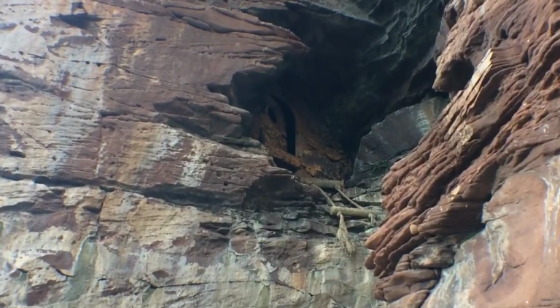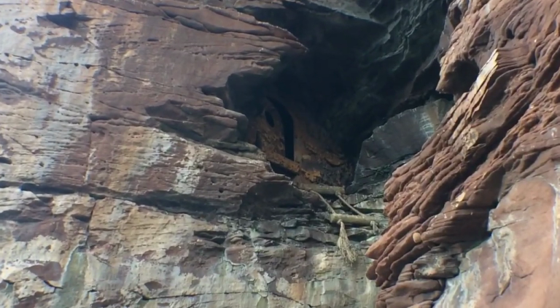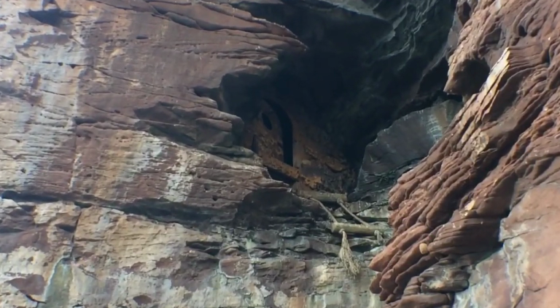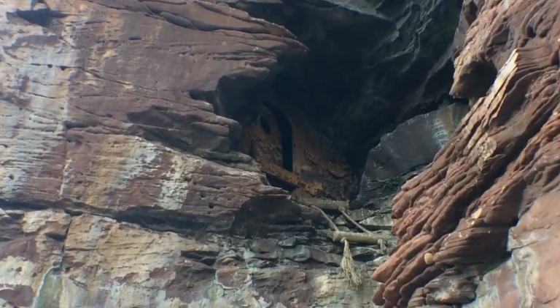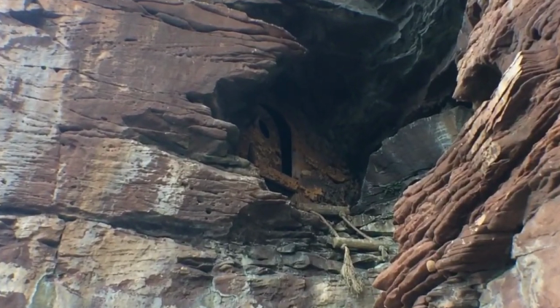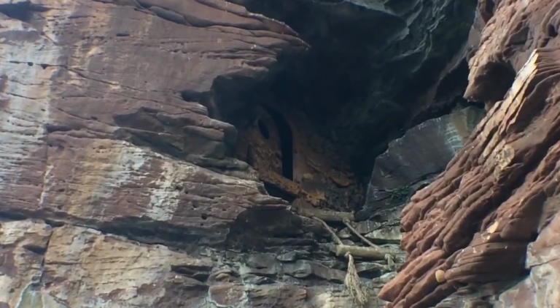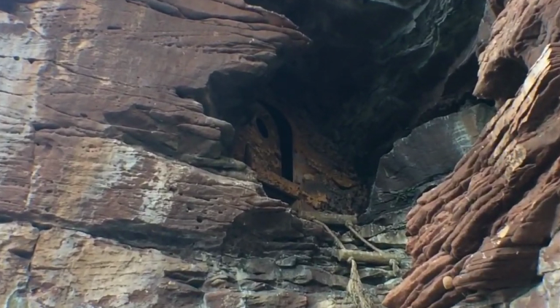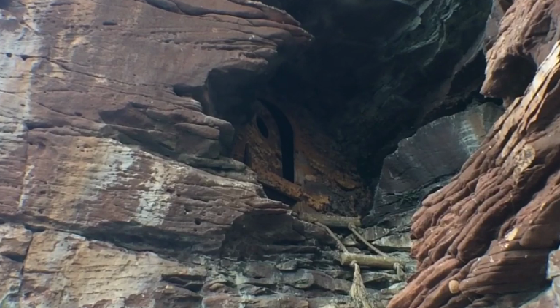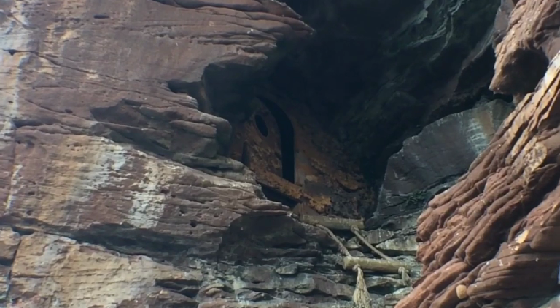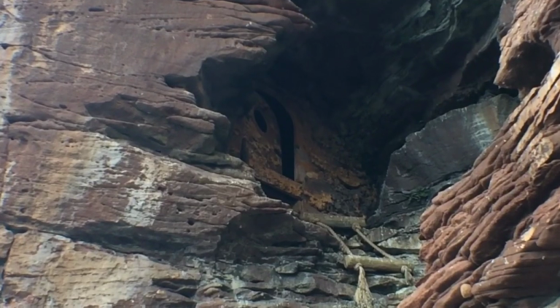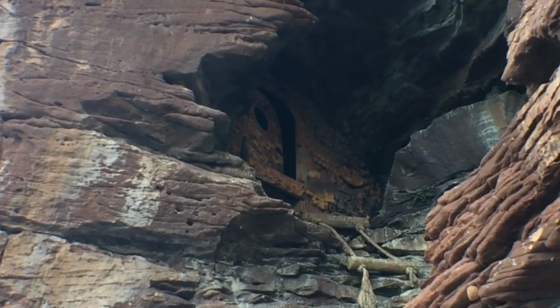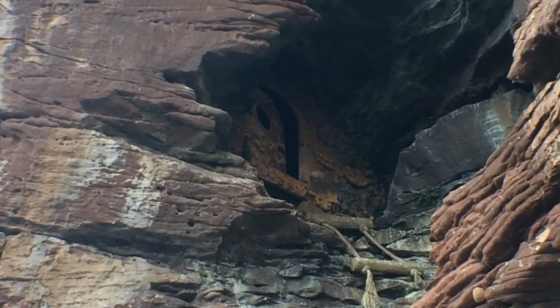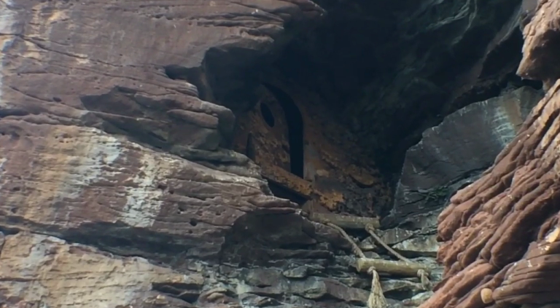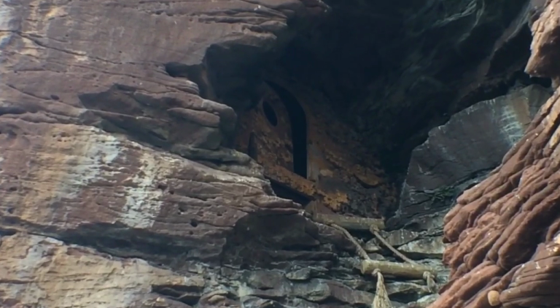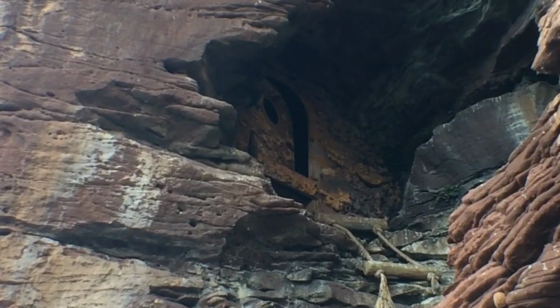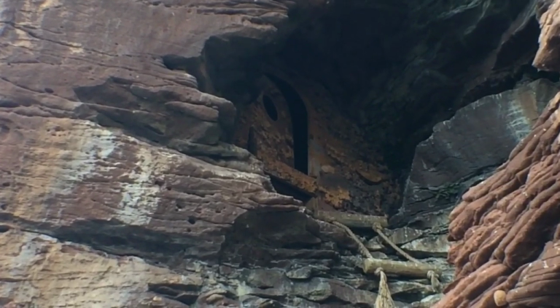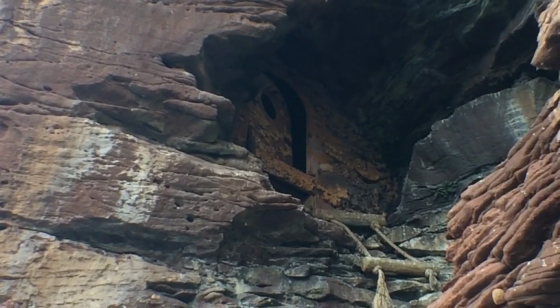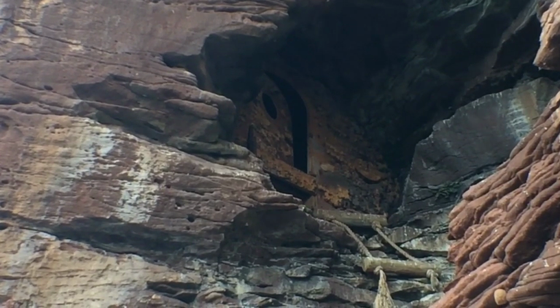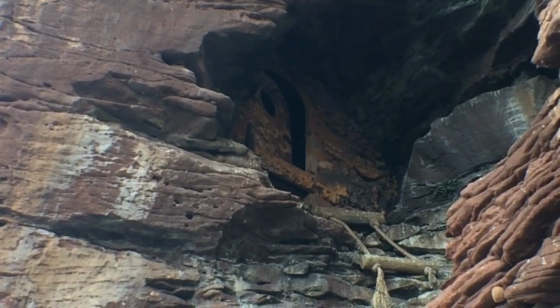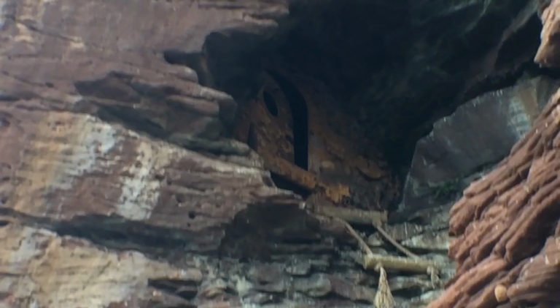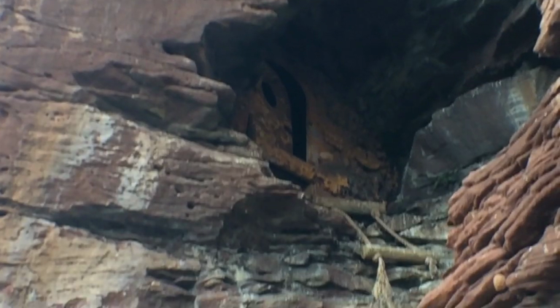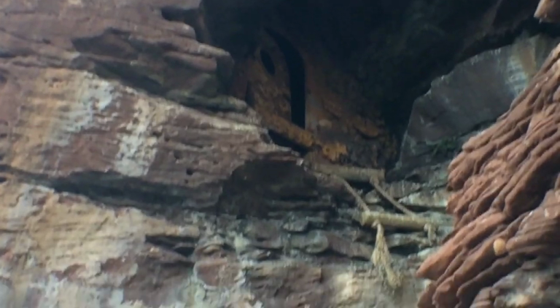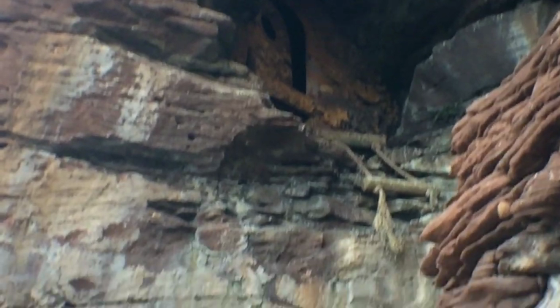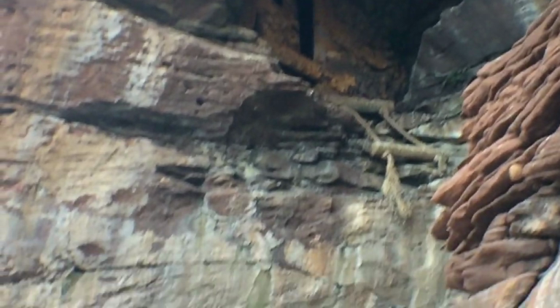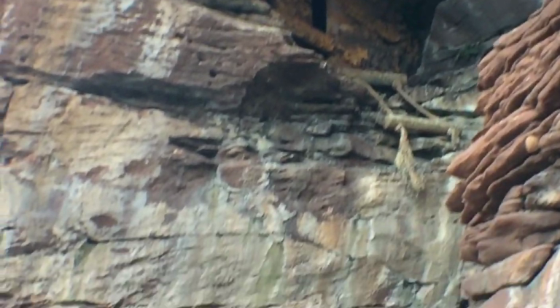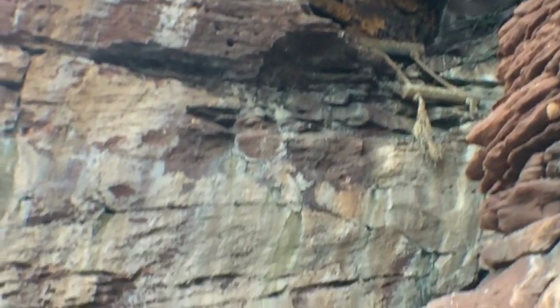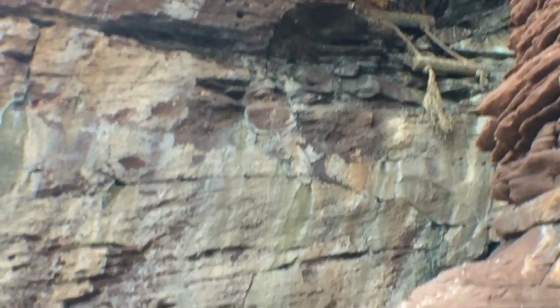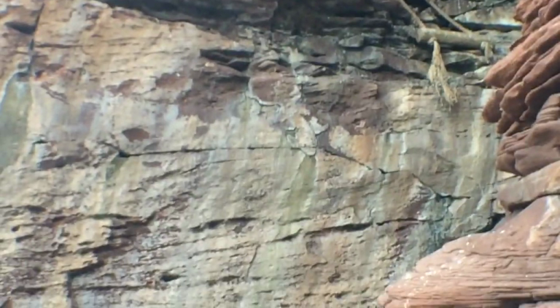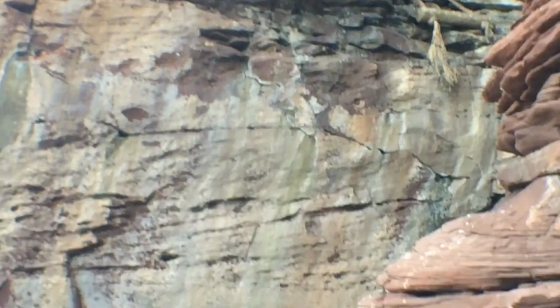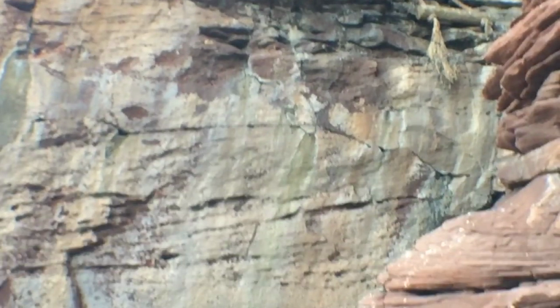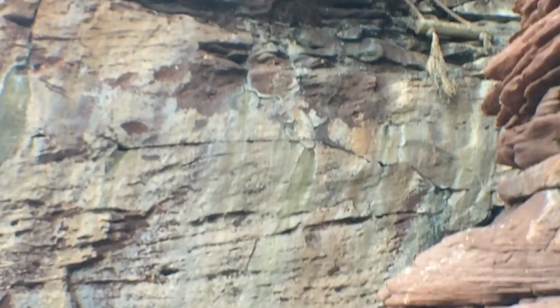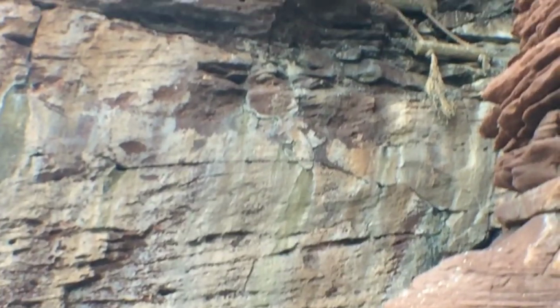A window of the cave. That is pretty cool.